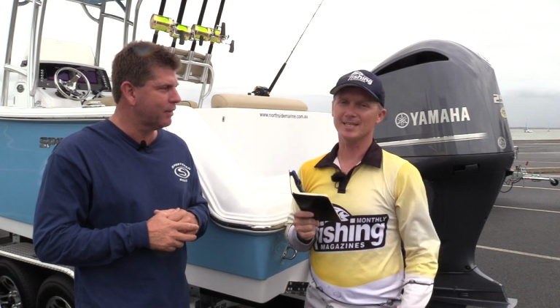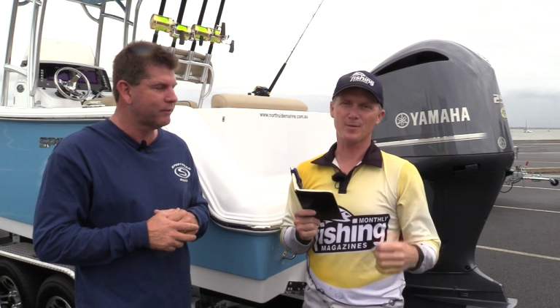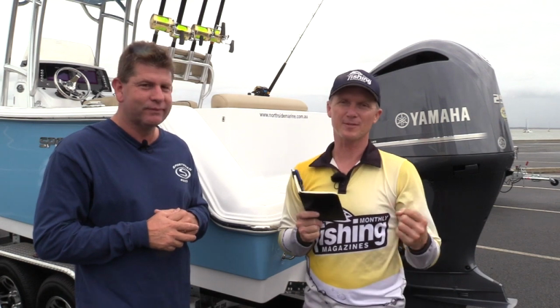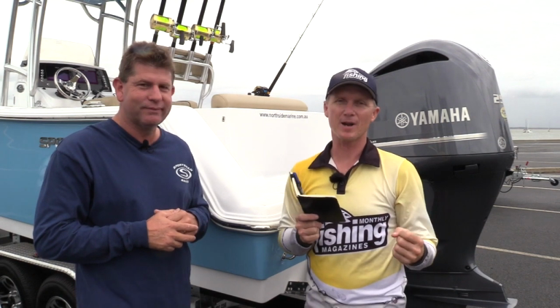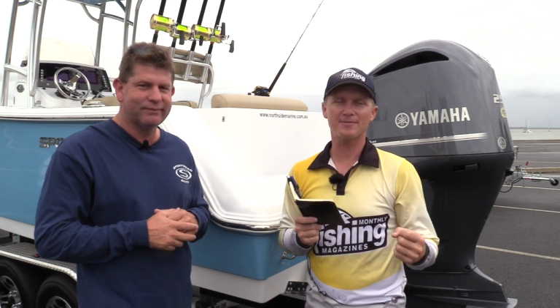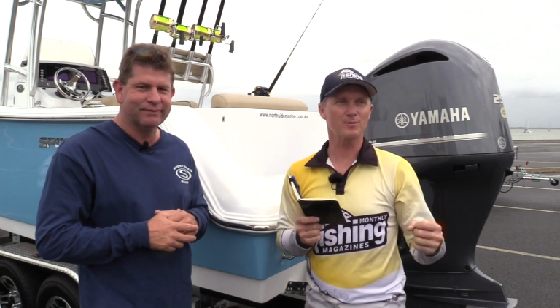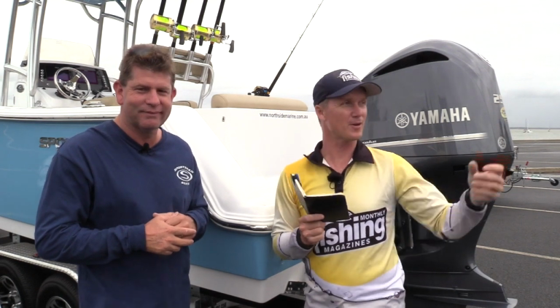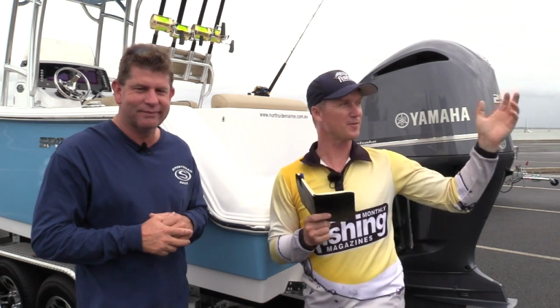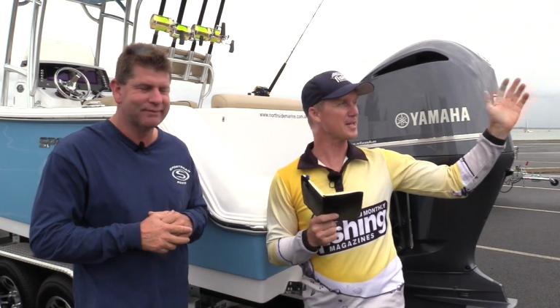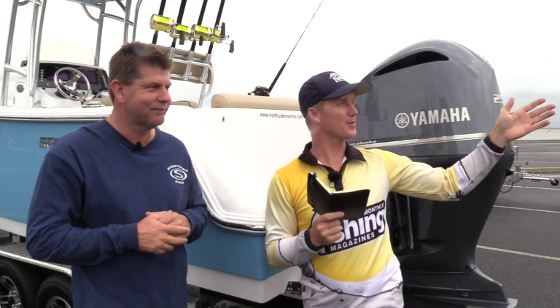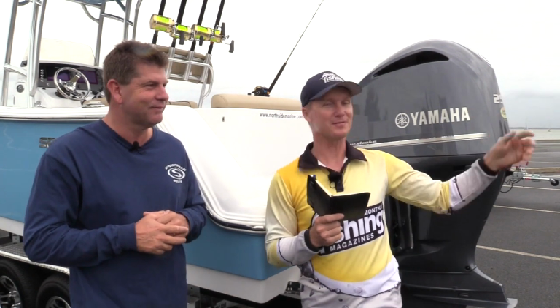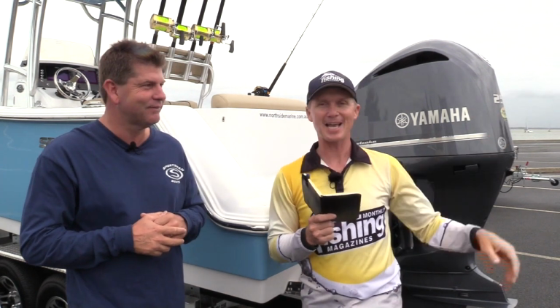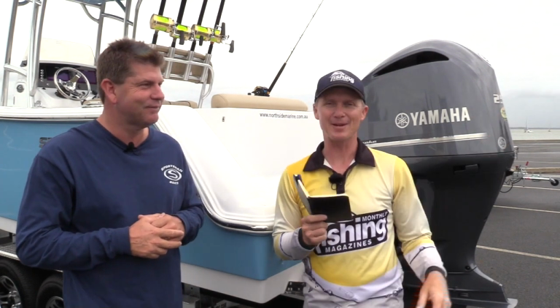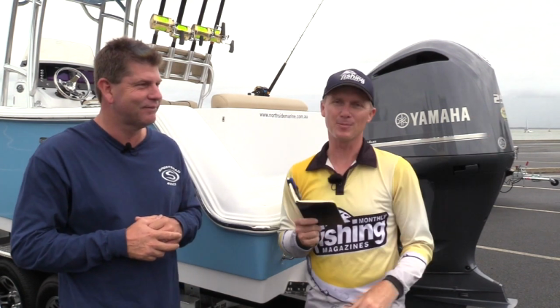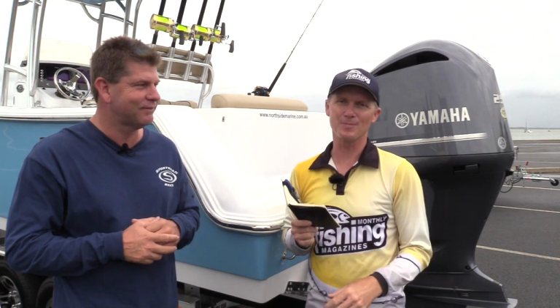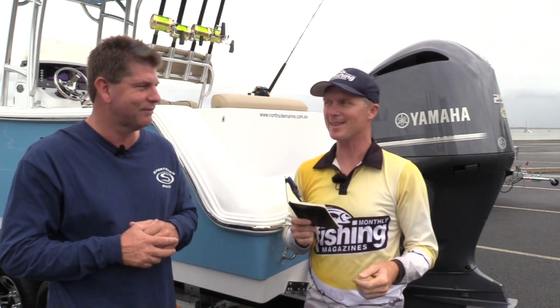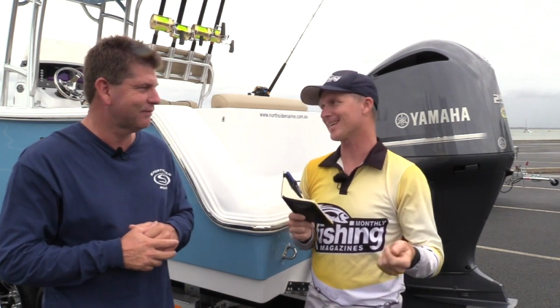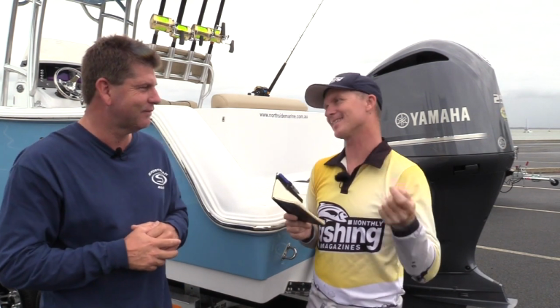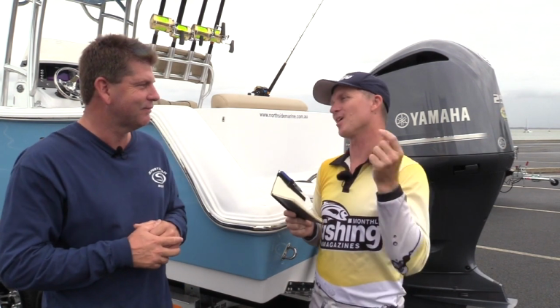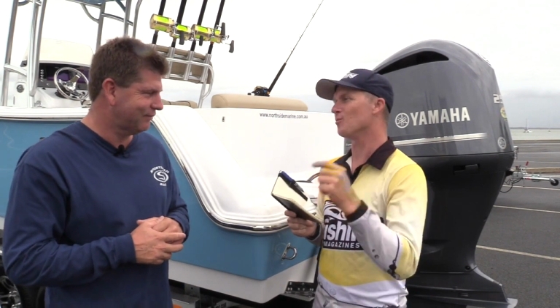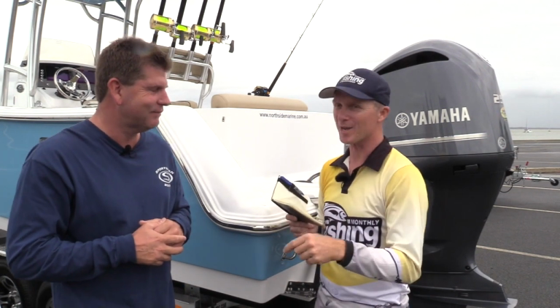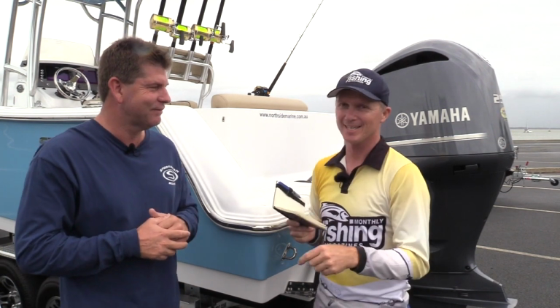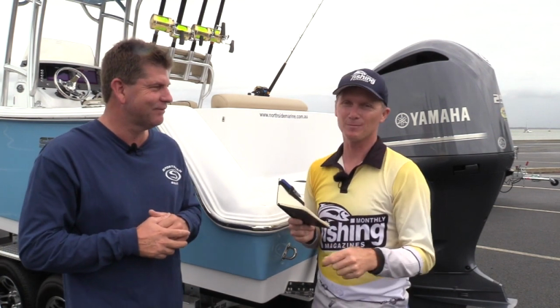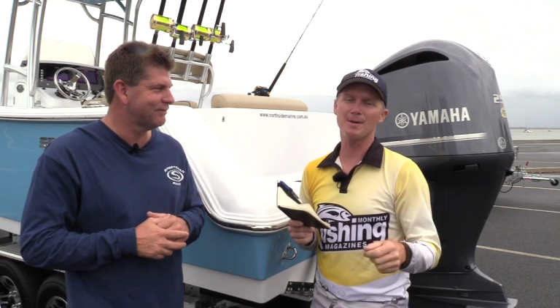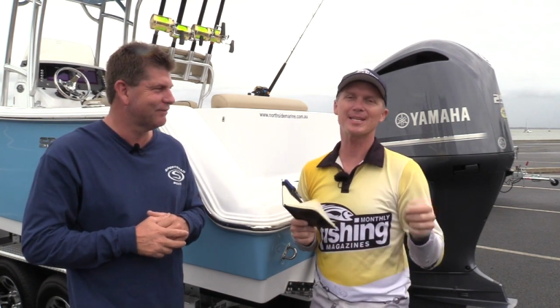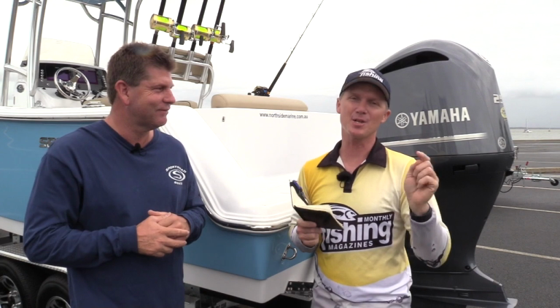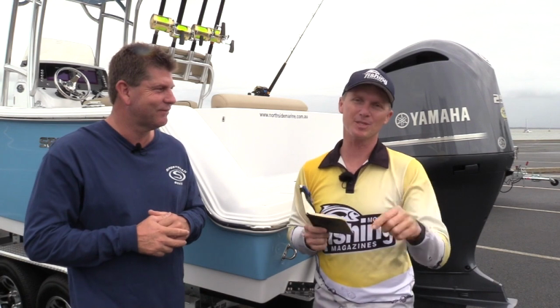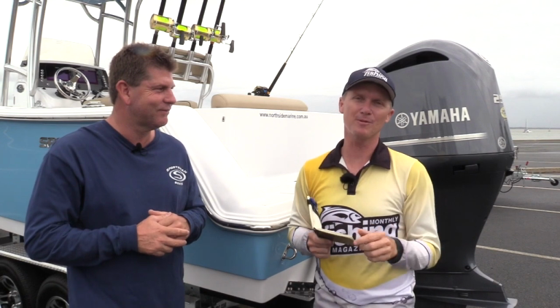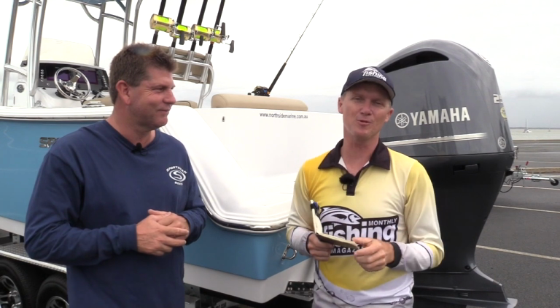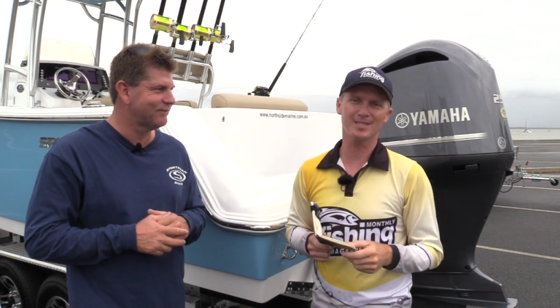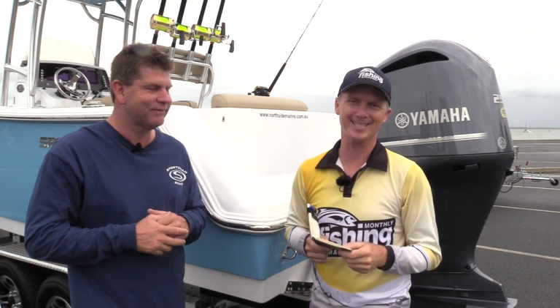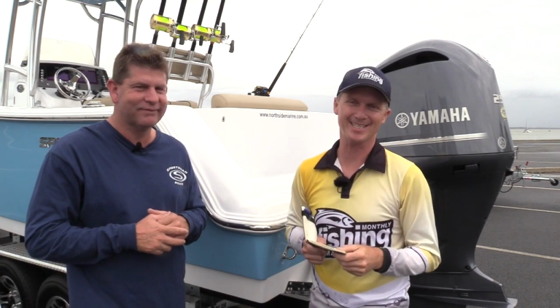This is an impressive craft and we've got a fairly impressive day out here on Moreton Bay. Let's get this thing on the water and come back with some performance statistics.